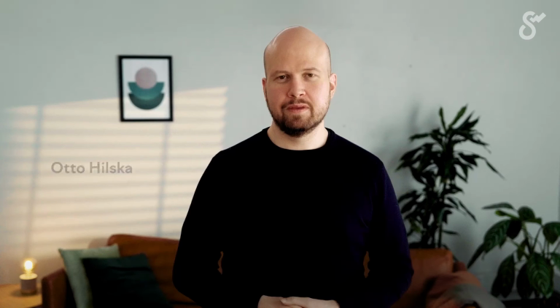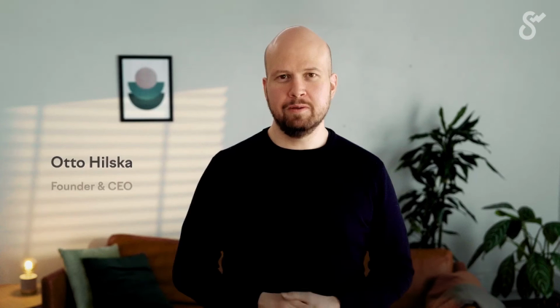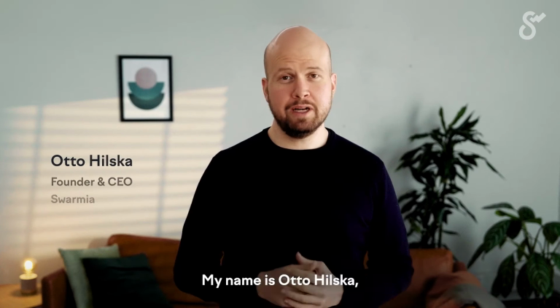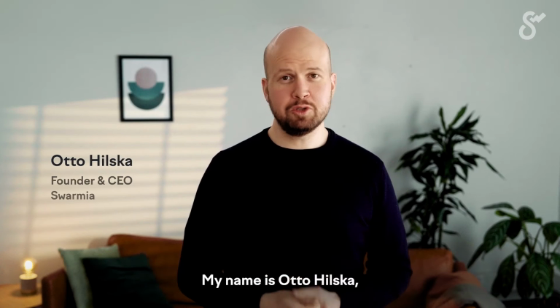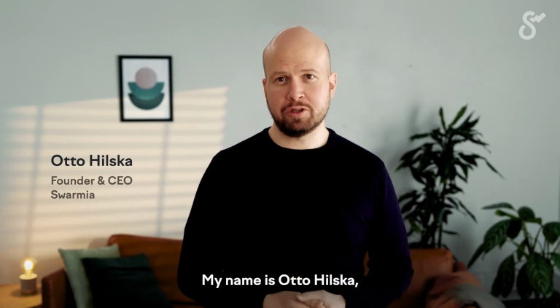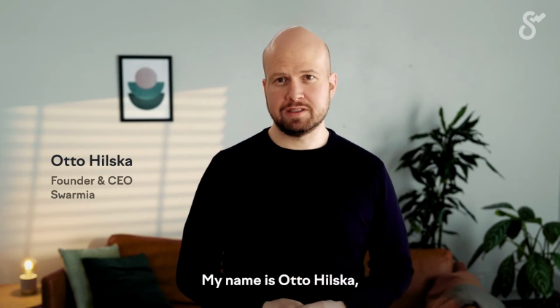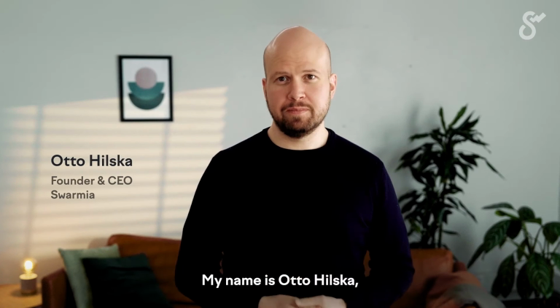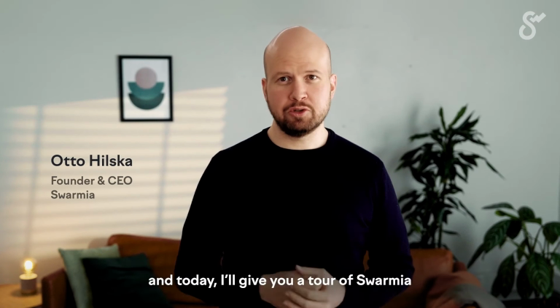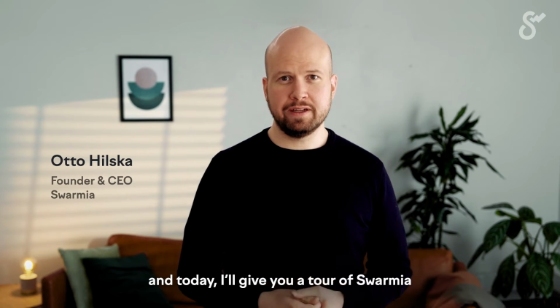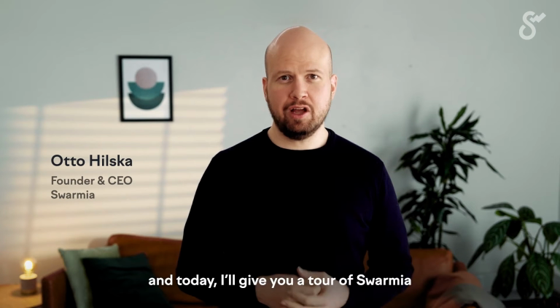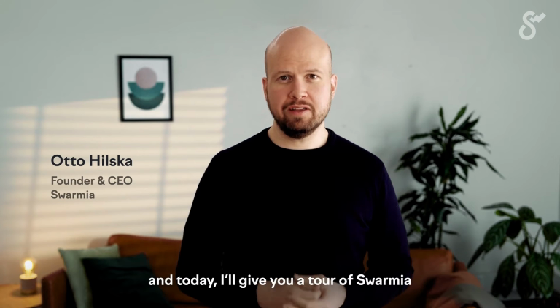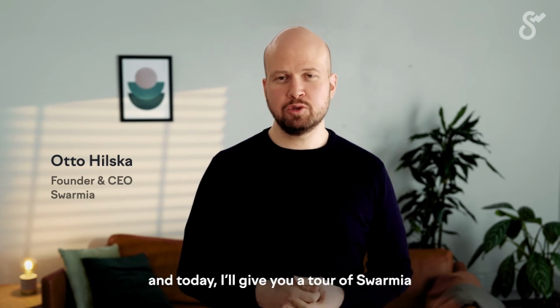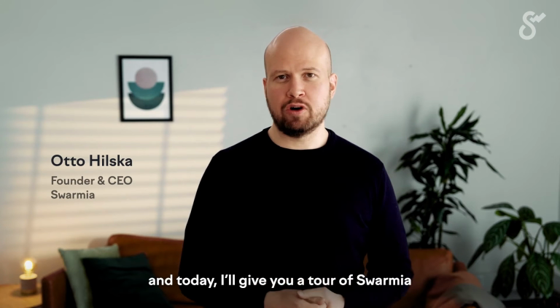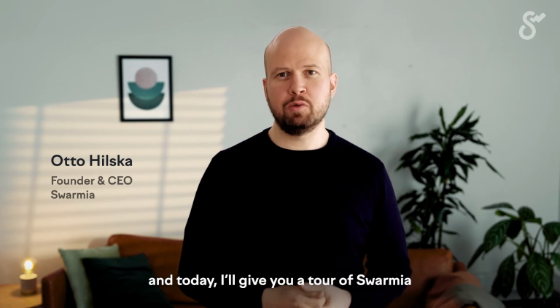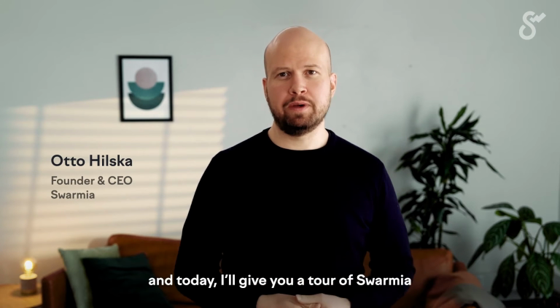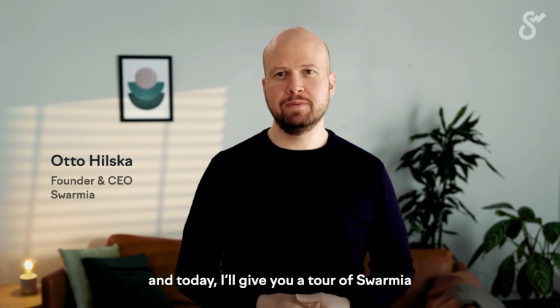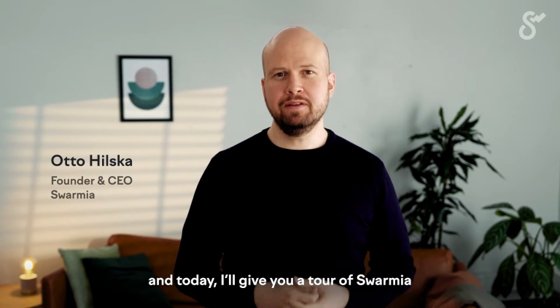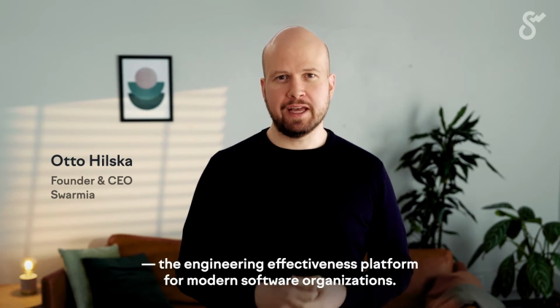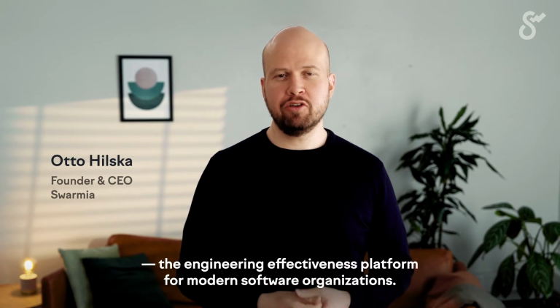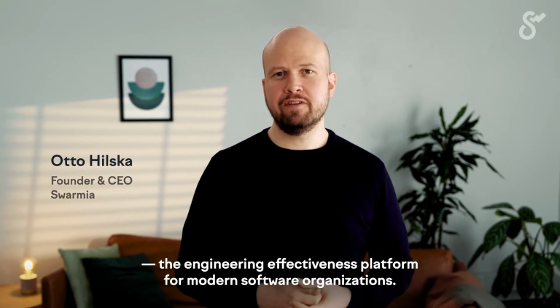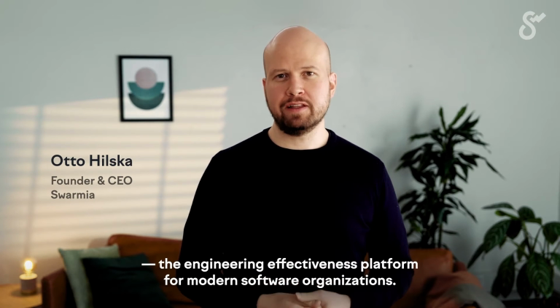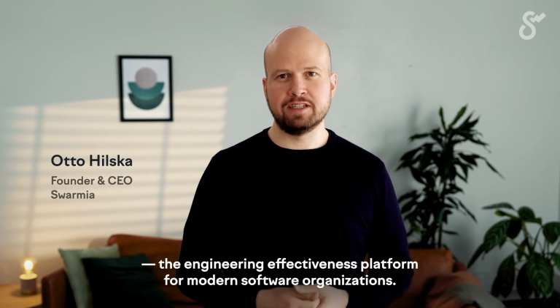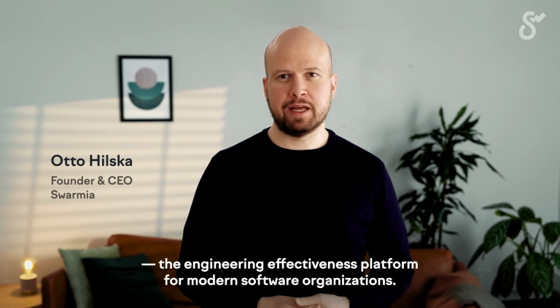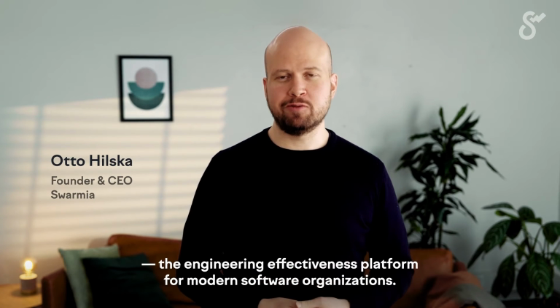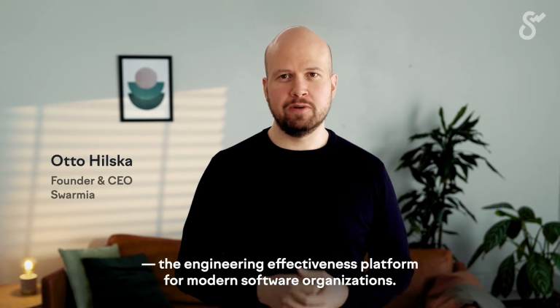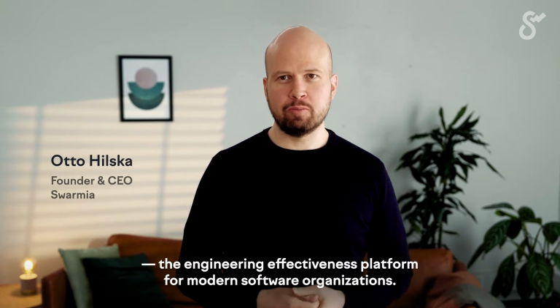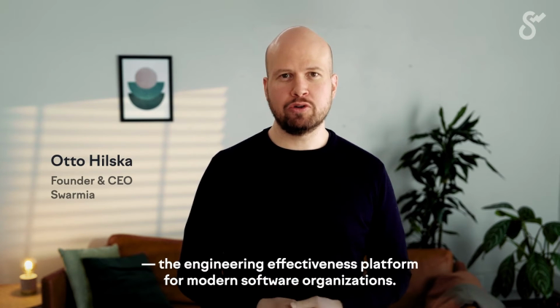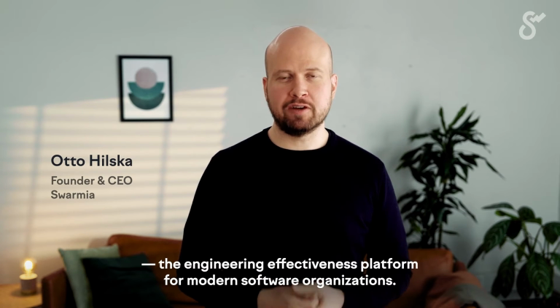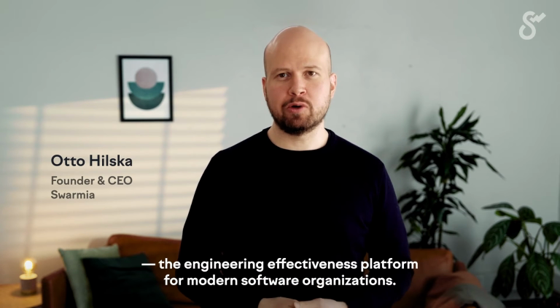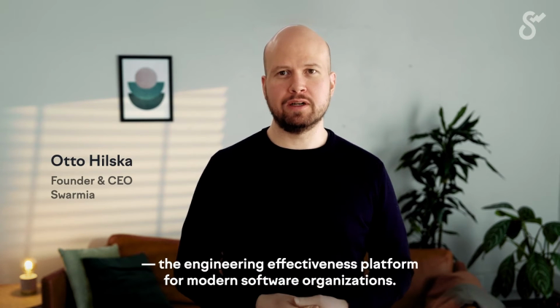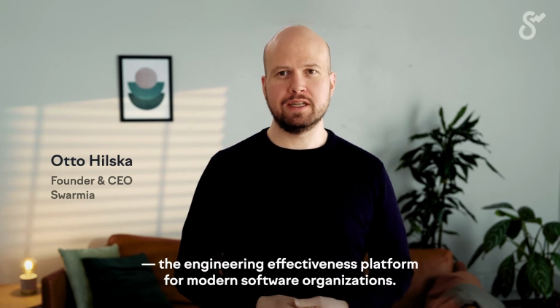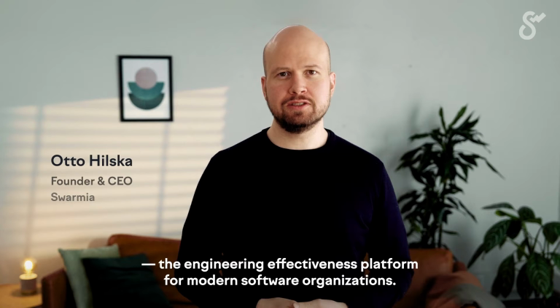My name is Otto Hilska, and today I'll give you a tour of Swarmia, the engineering effectiveness platform for modern software organizations.